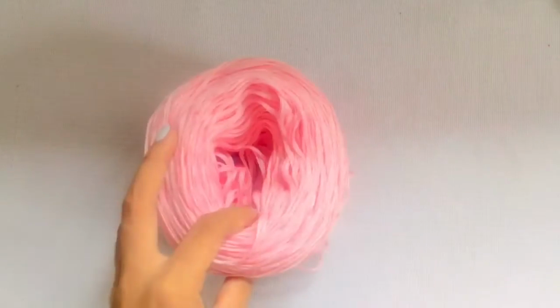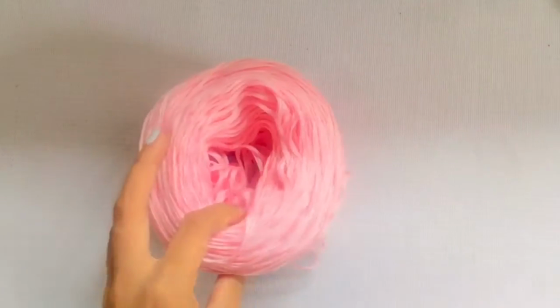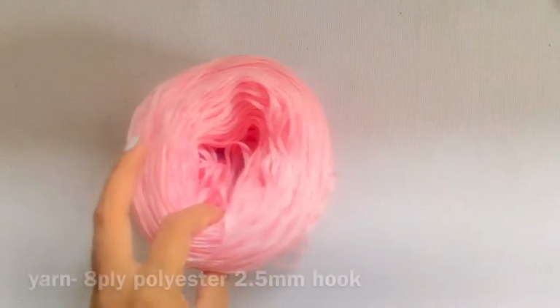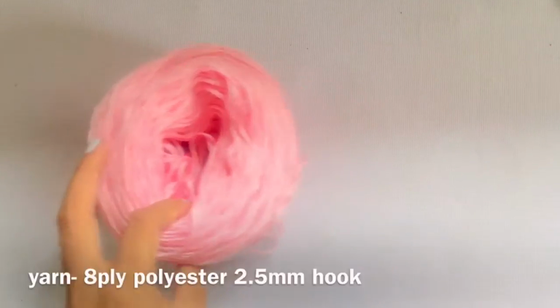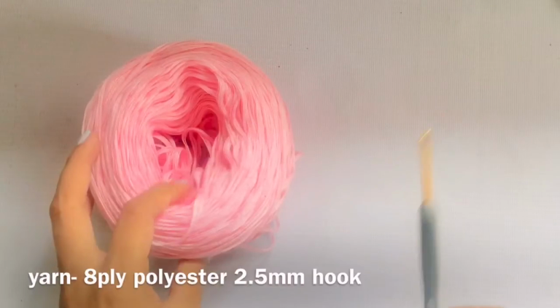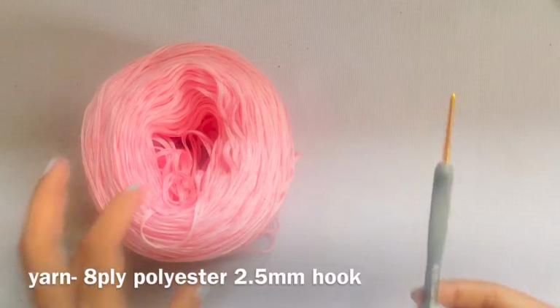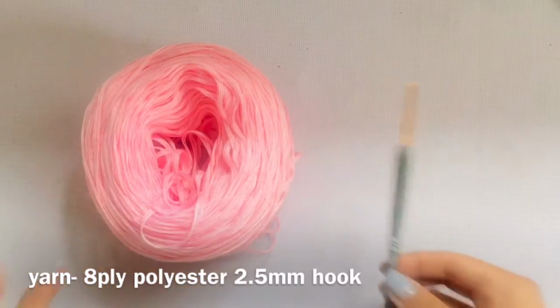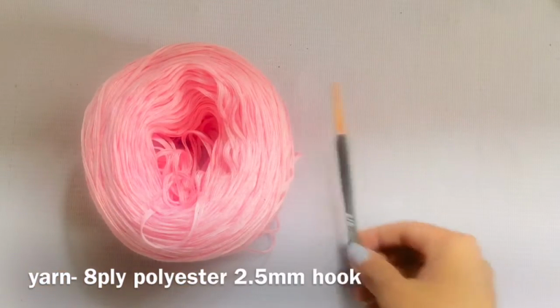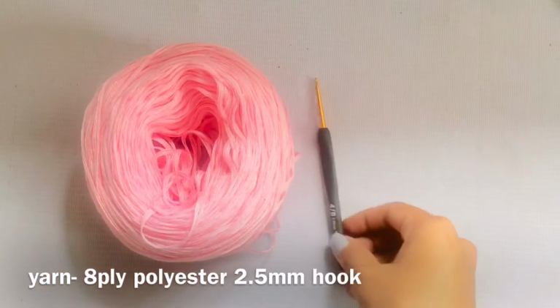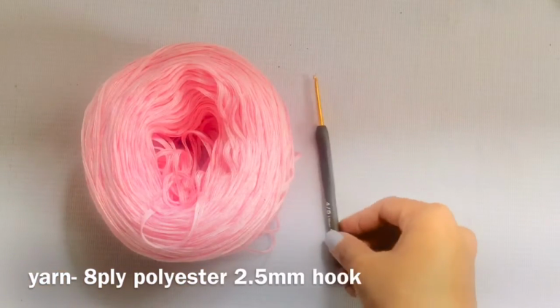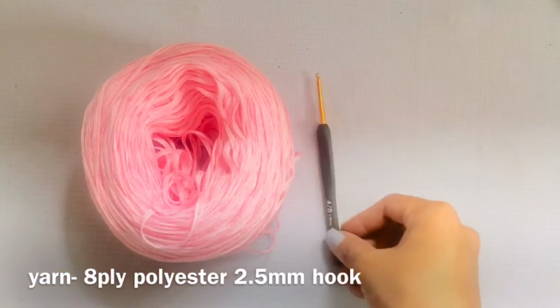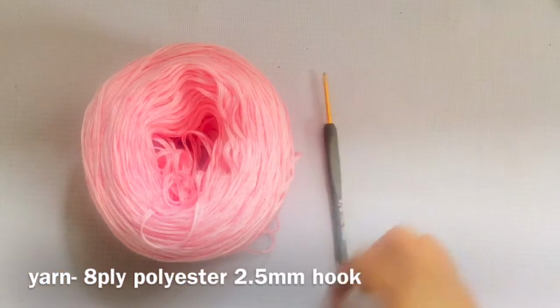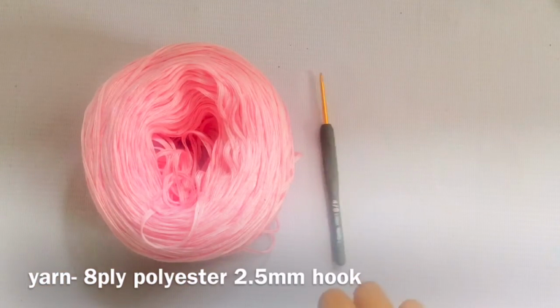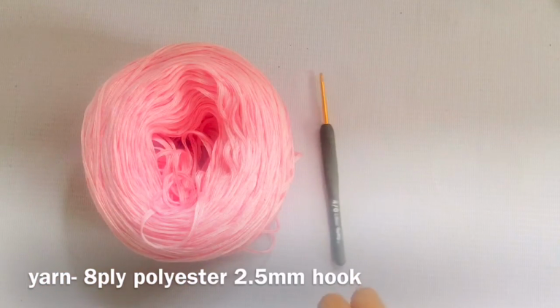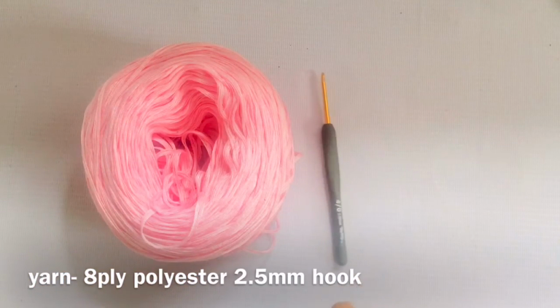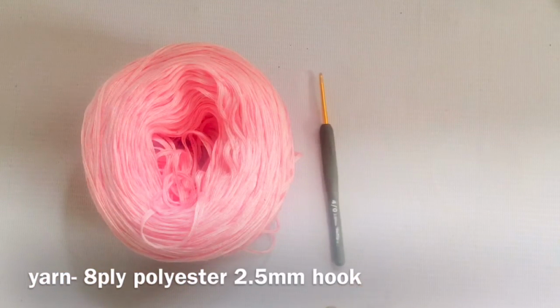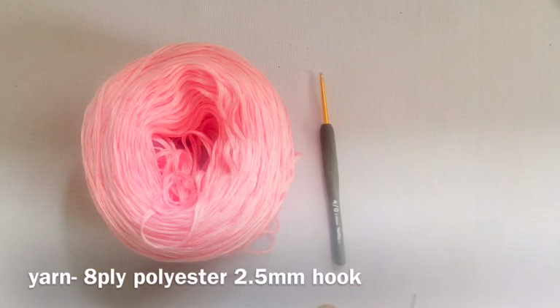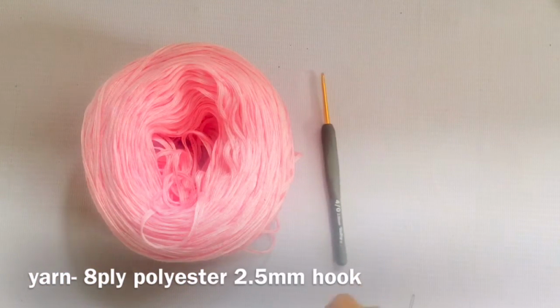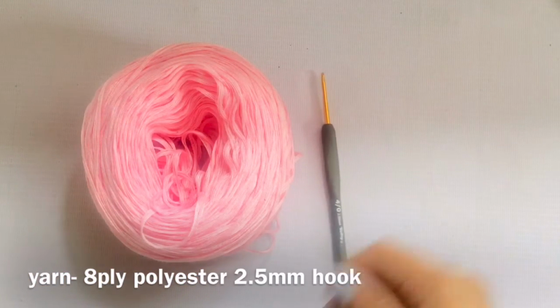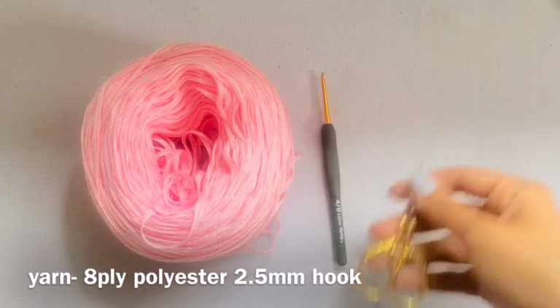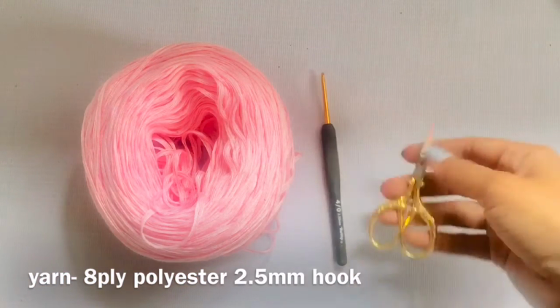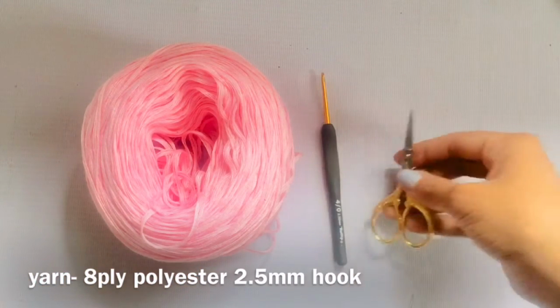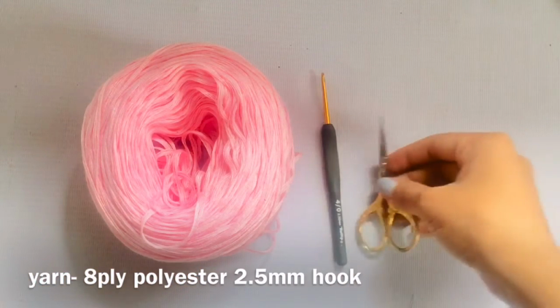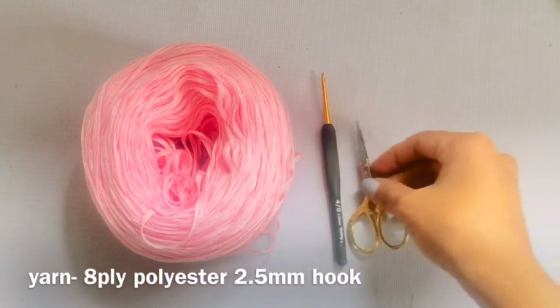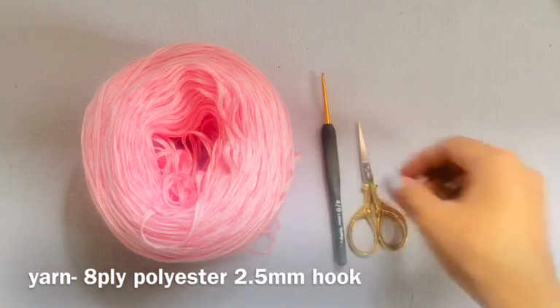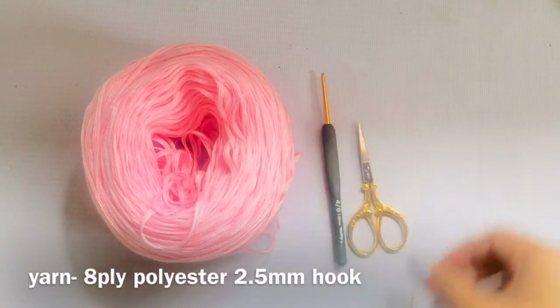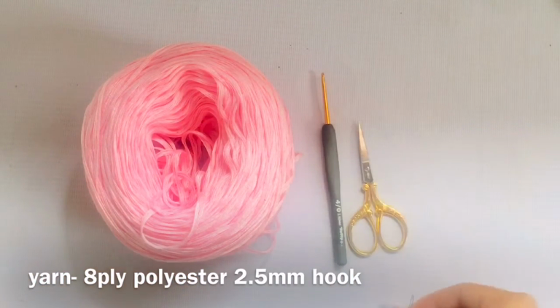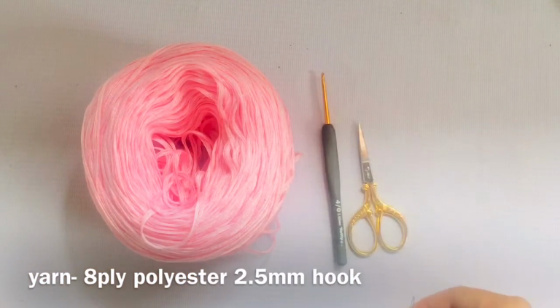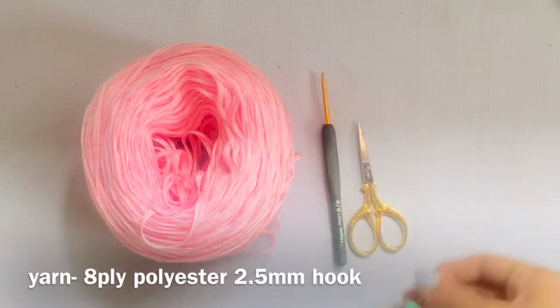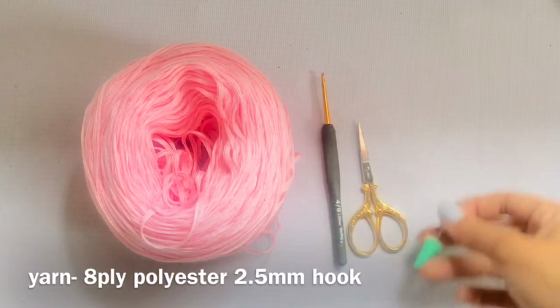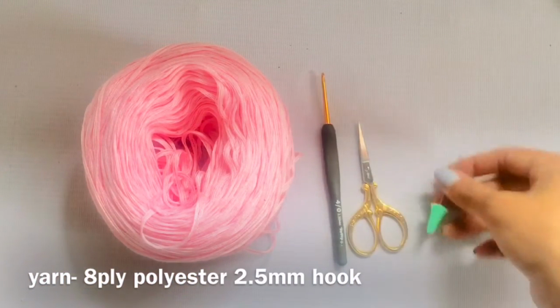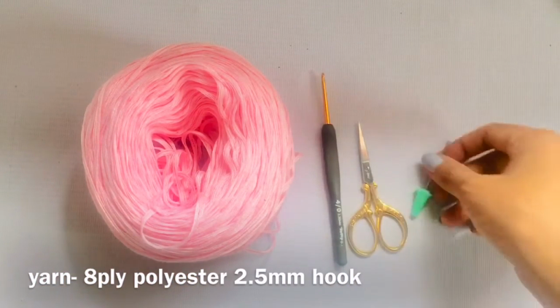Of course, we will be needing a yarn, corresponding hook size, pair of scissors, and a weaving needle.